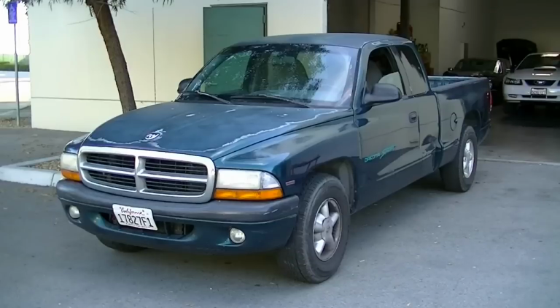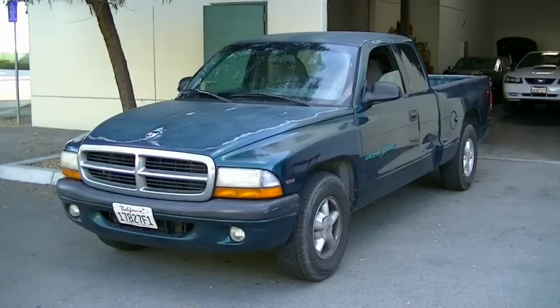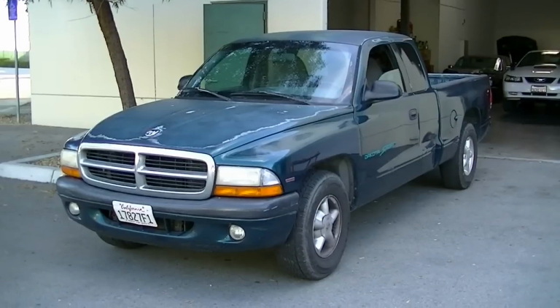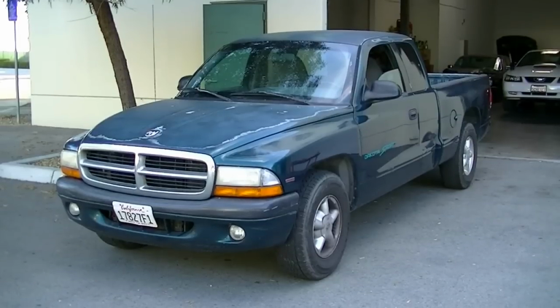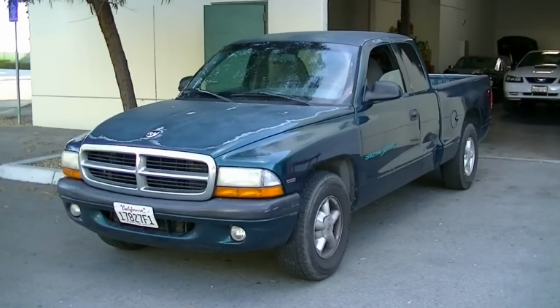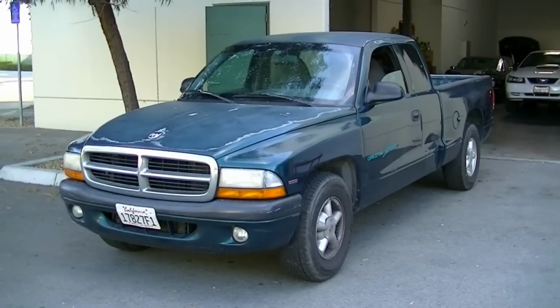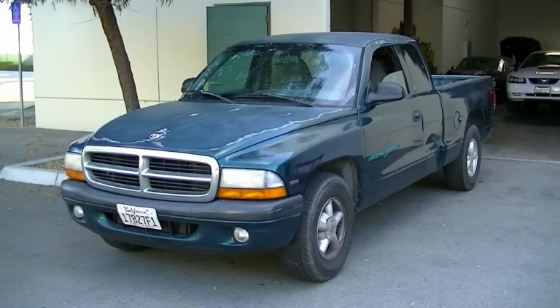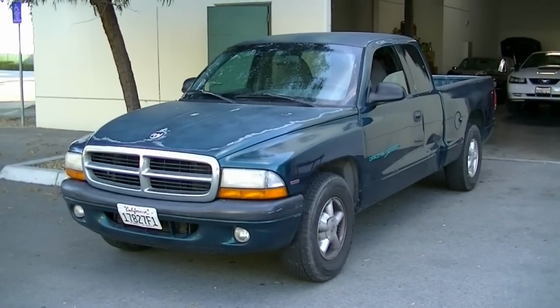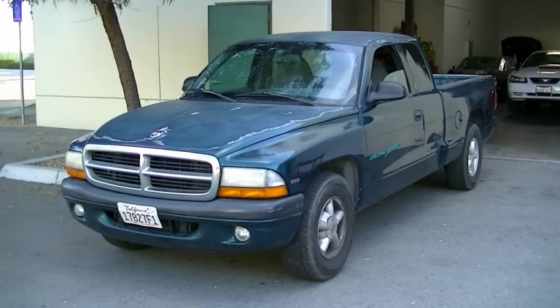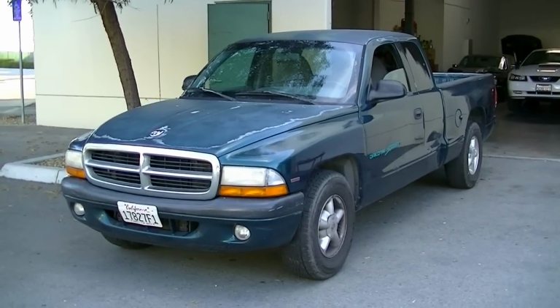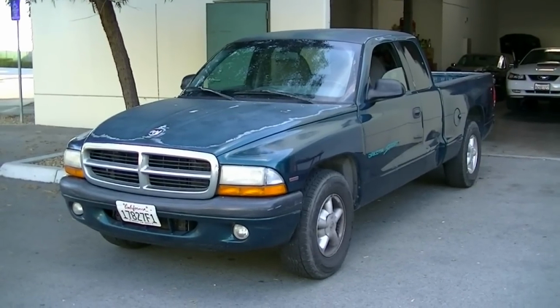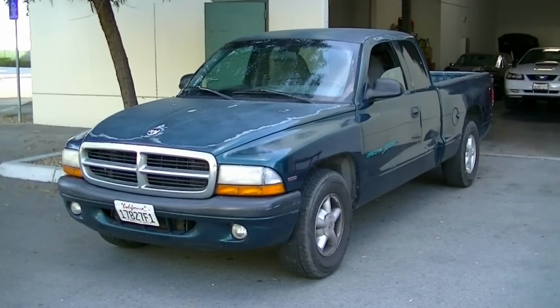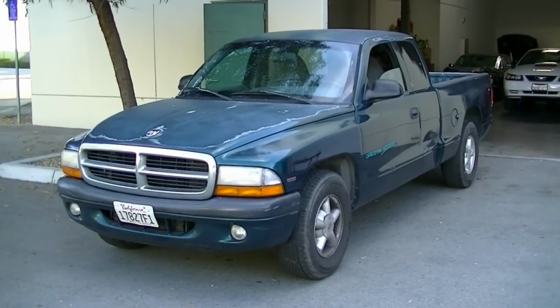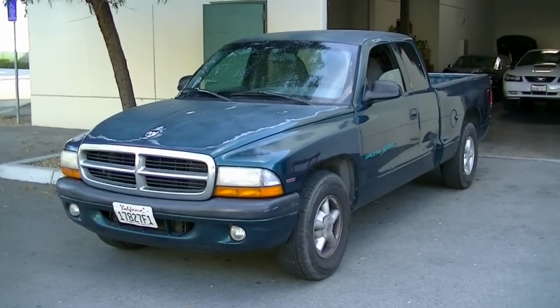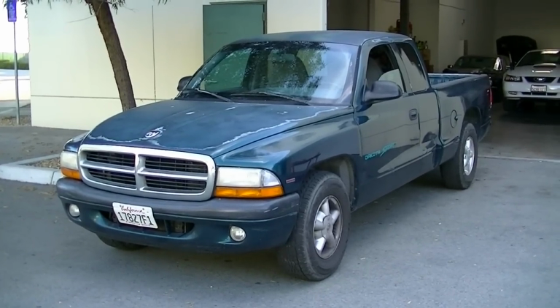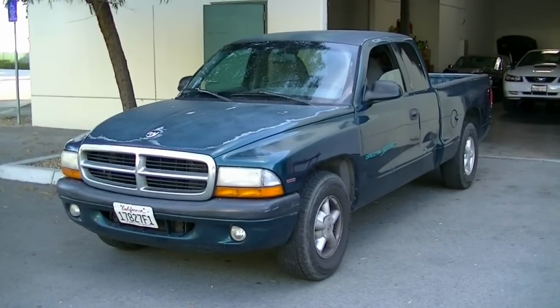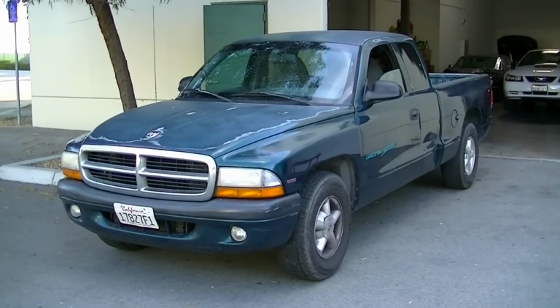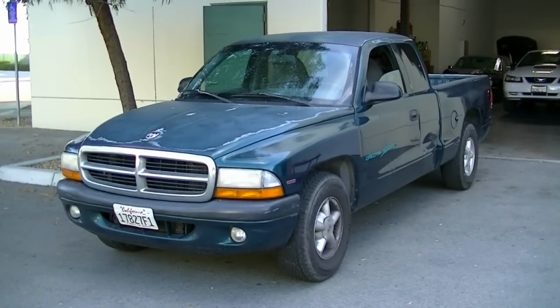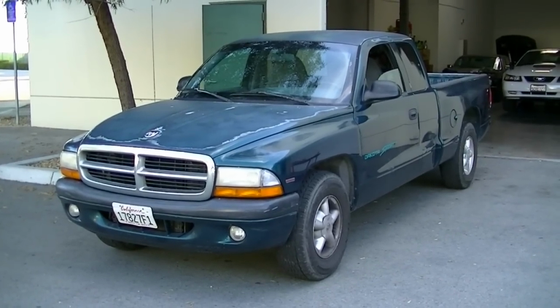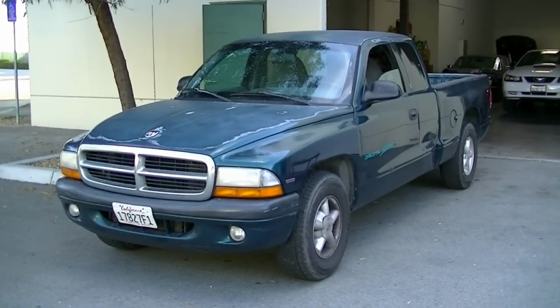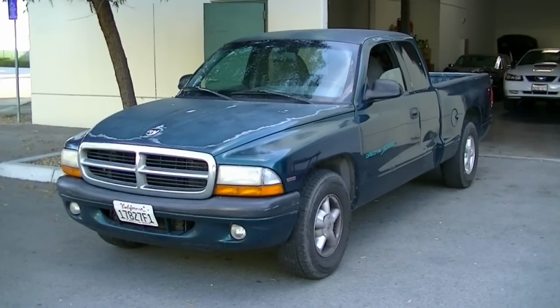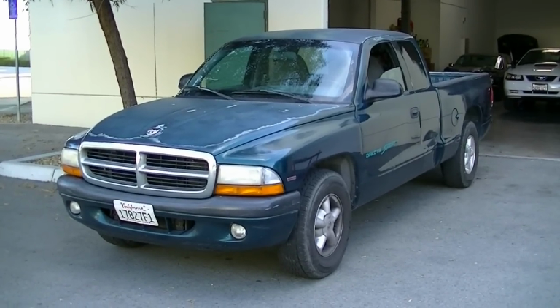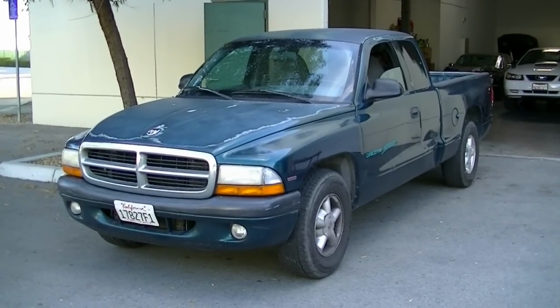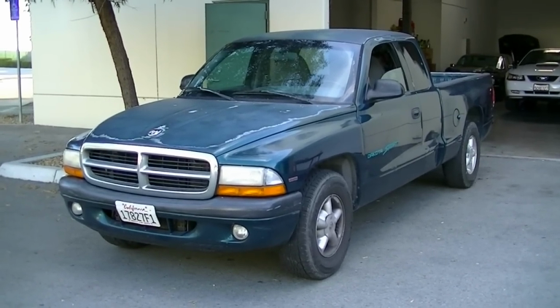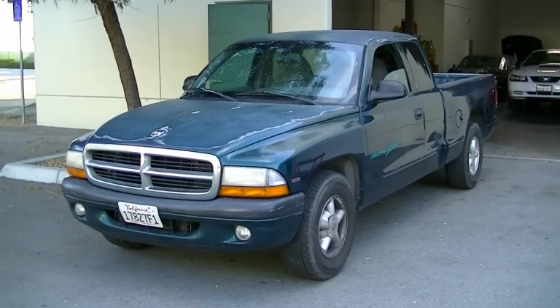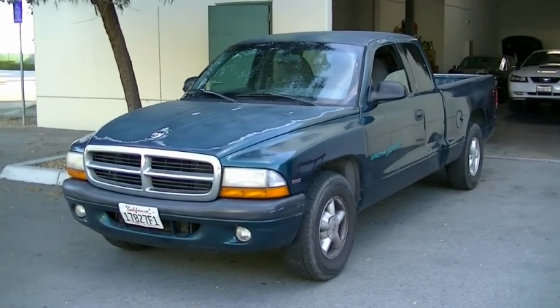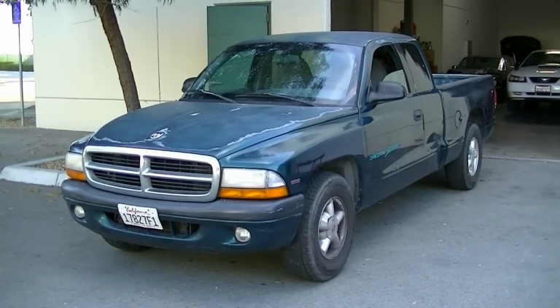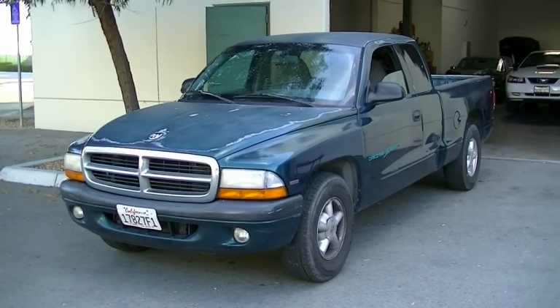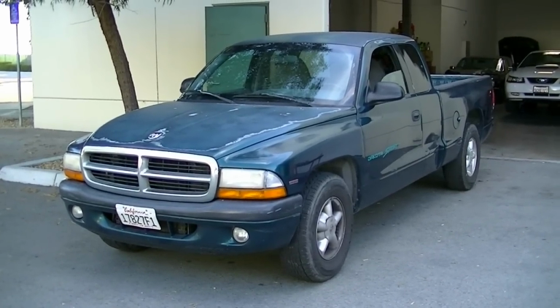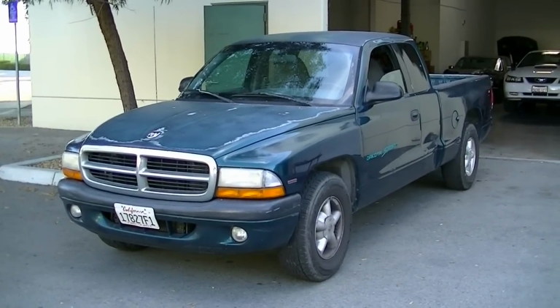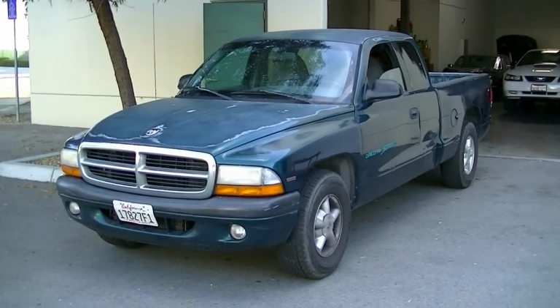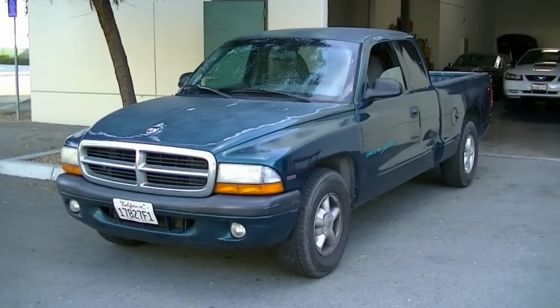Hey, what's up YouTube. Today I'm going to quickly show you how to remove and replace your ignition lock cylinder in this 1998 Dodge Dakota Sport.